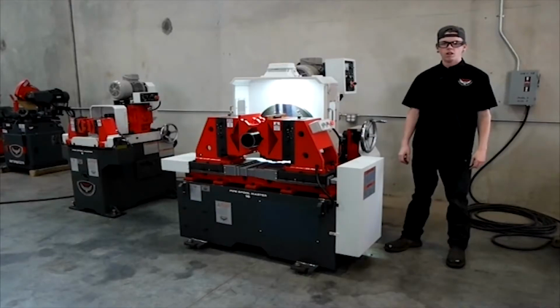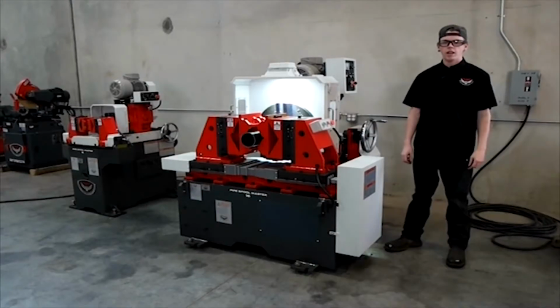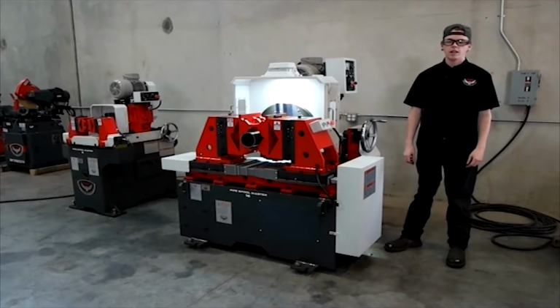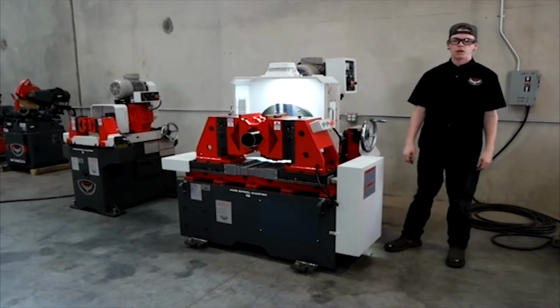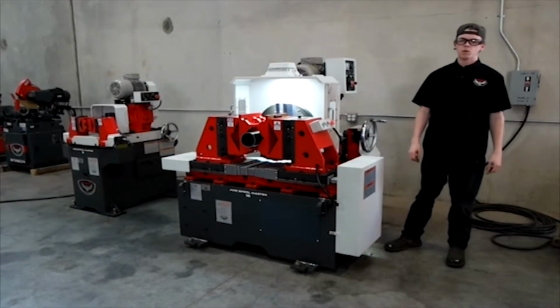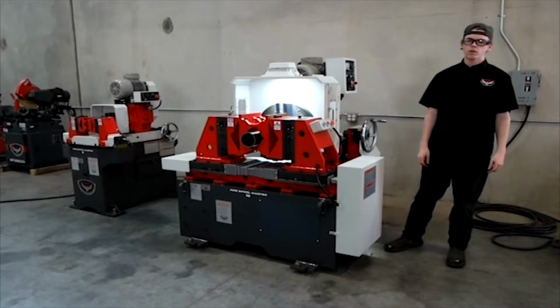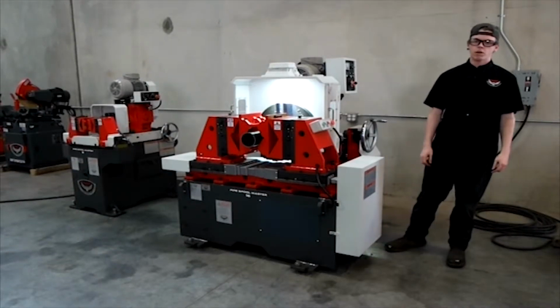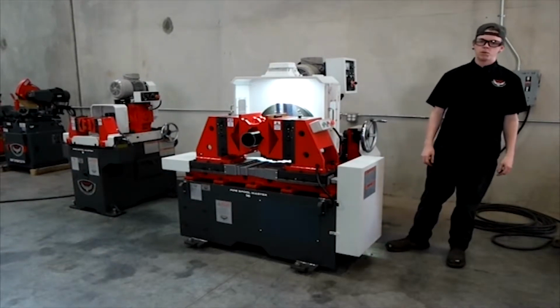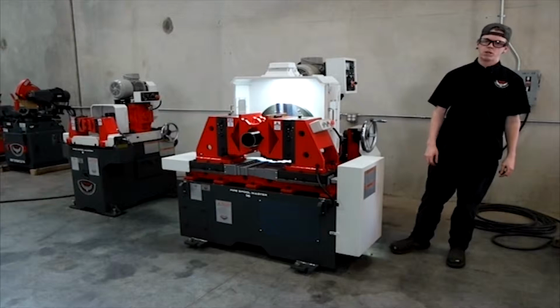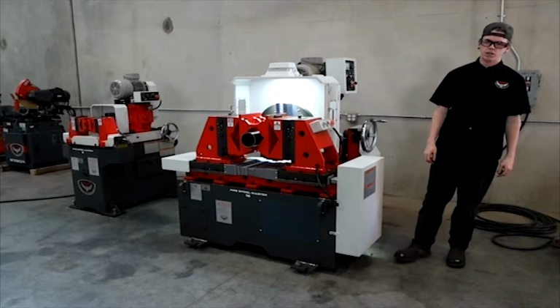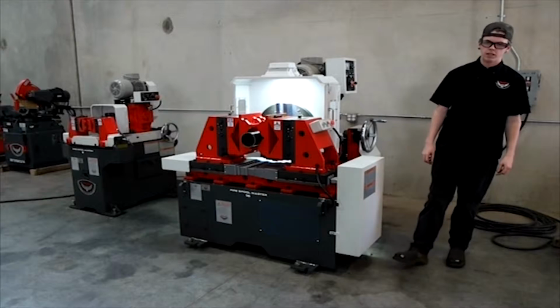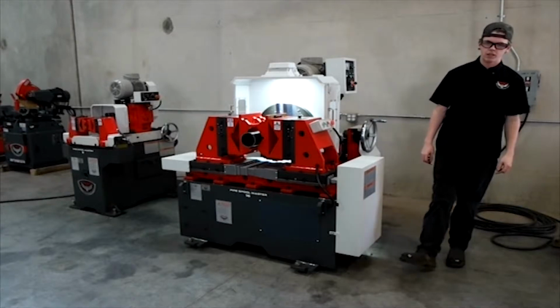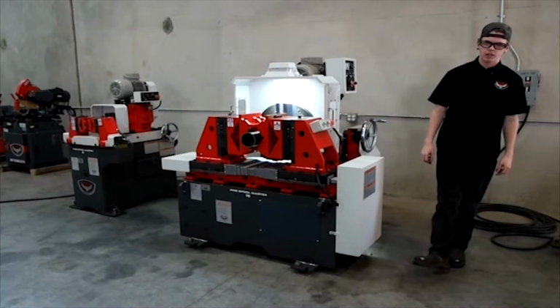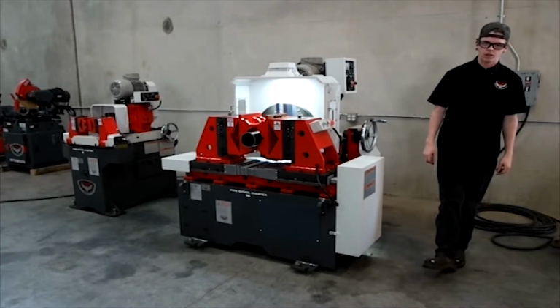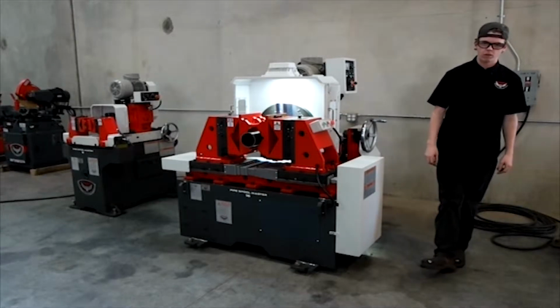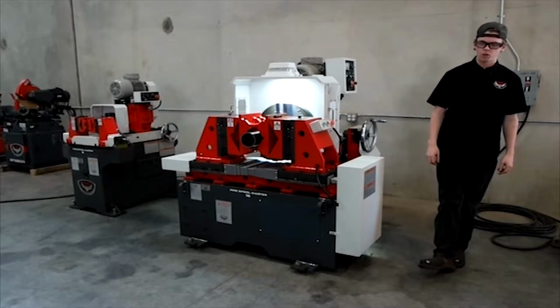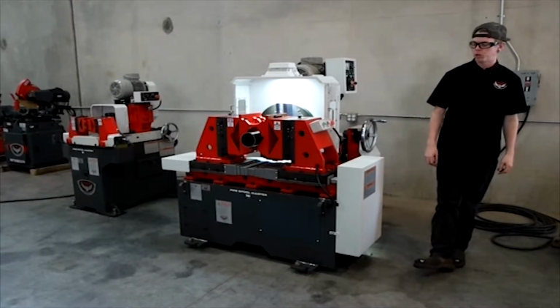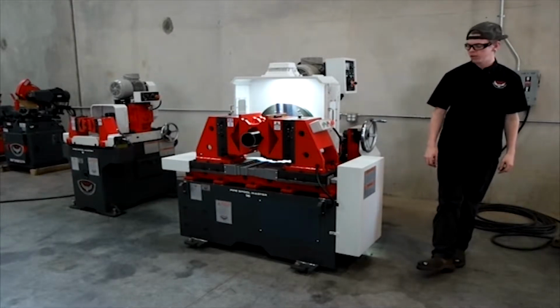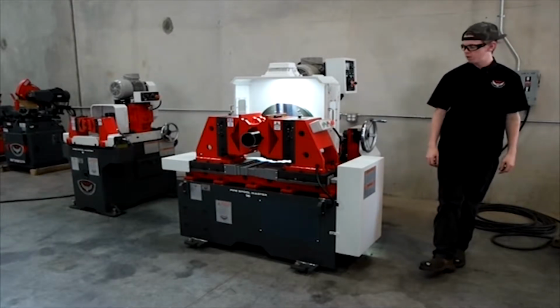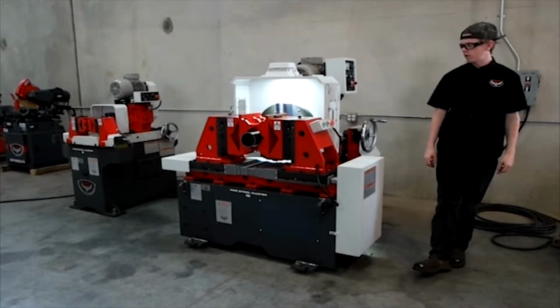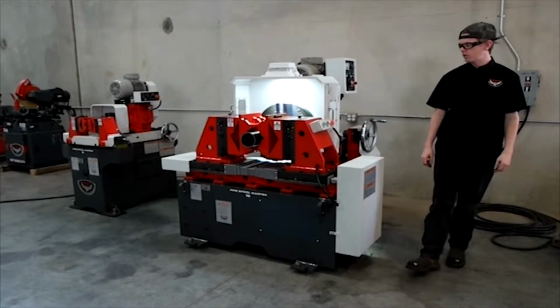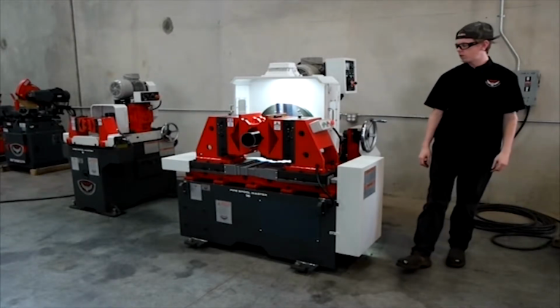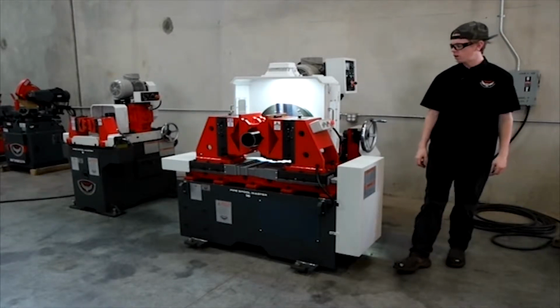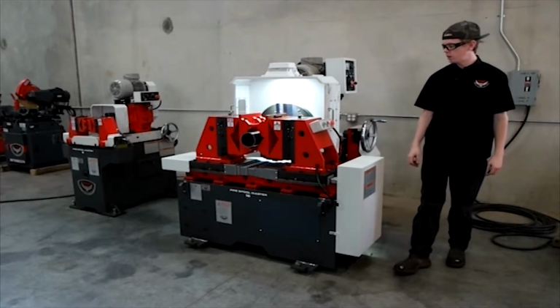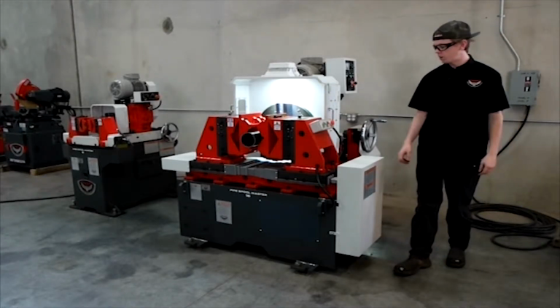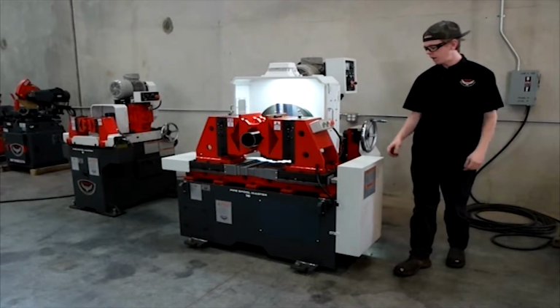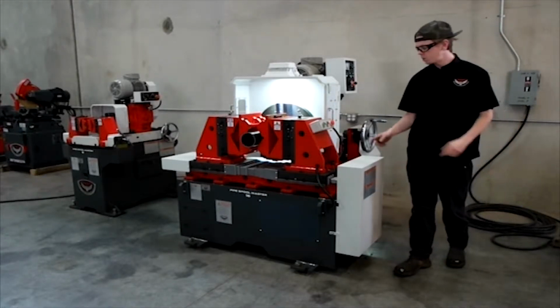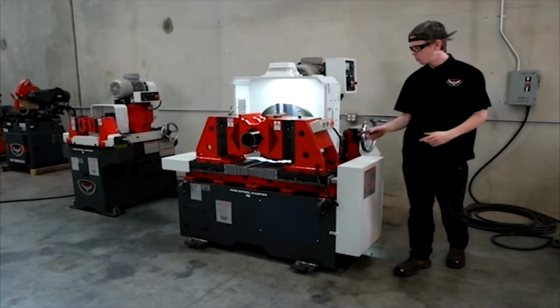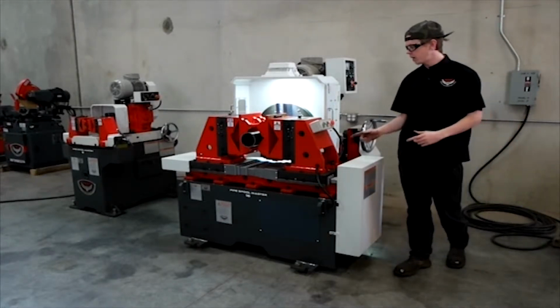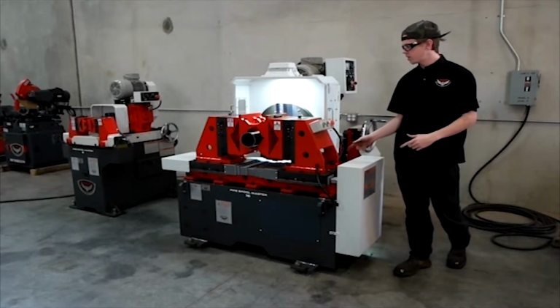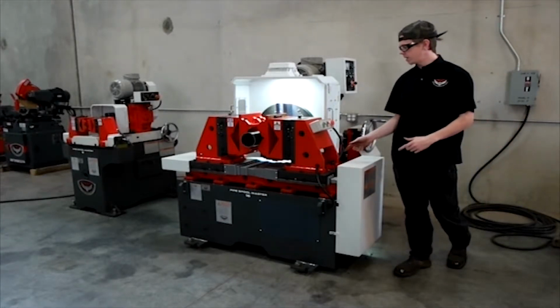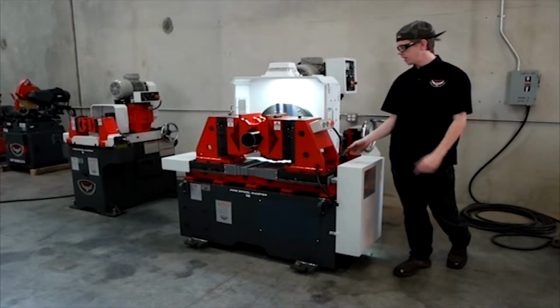Hey guys, my name is Colton Kalmer. I'm a service technician here at Revolution Machine Tools. Today I want to talk to you about our Pipe Spoolmaster 16.